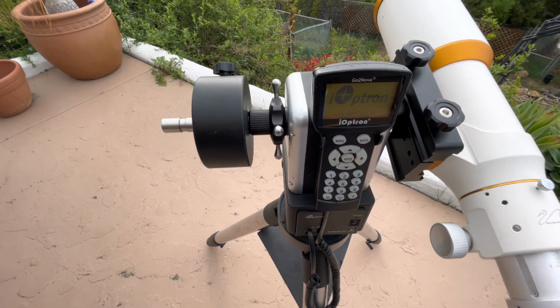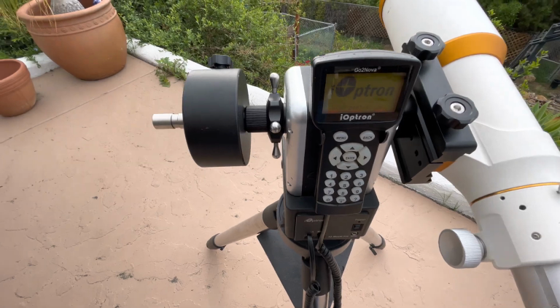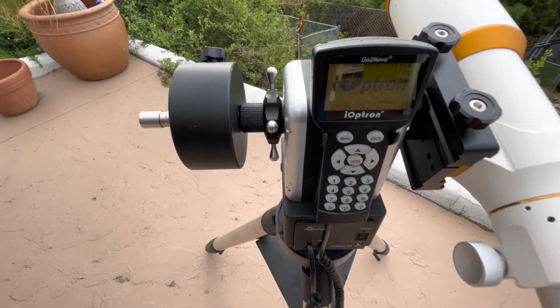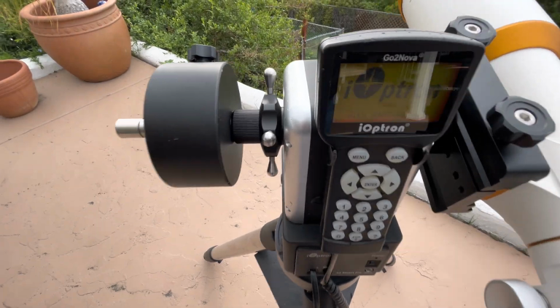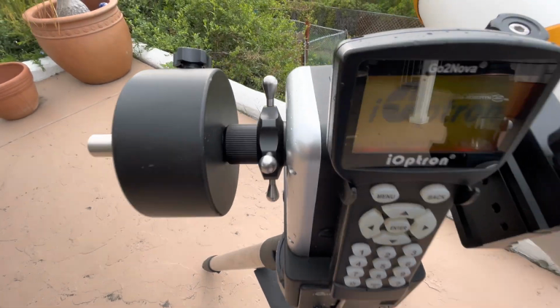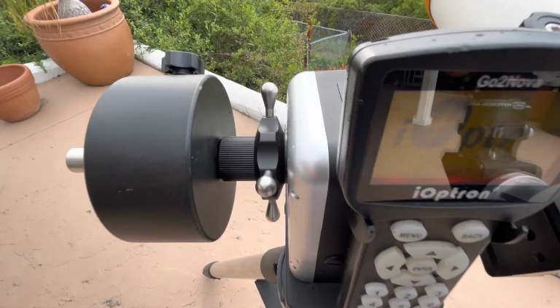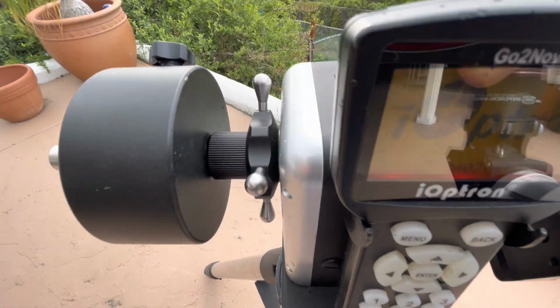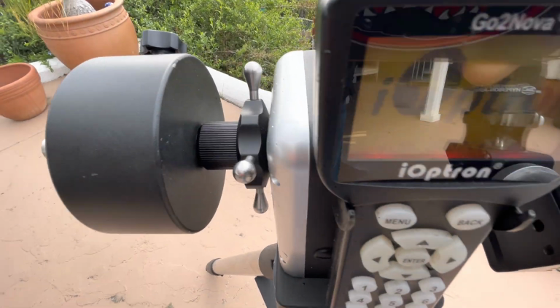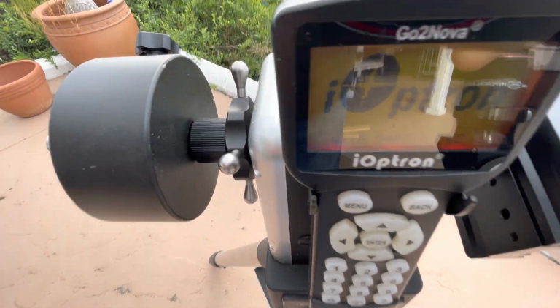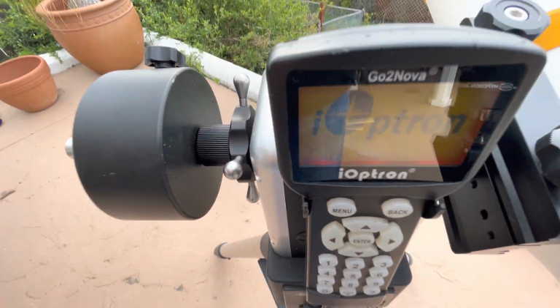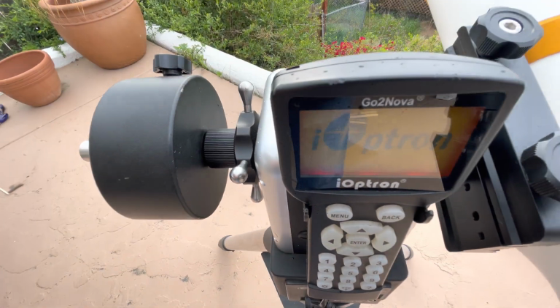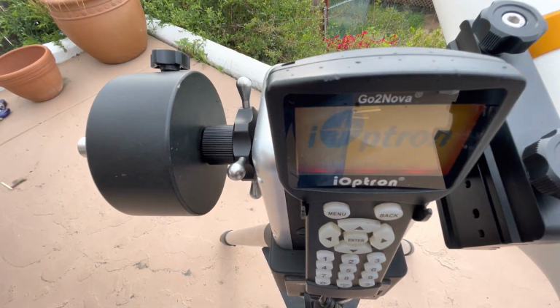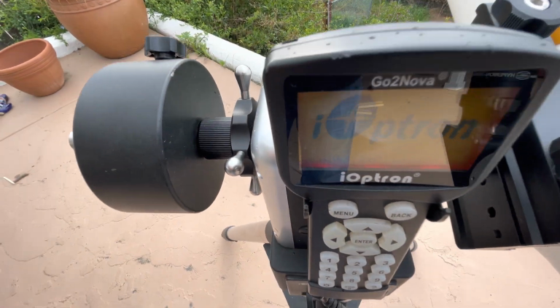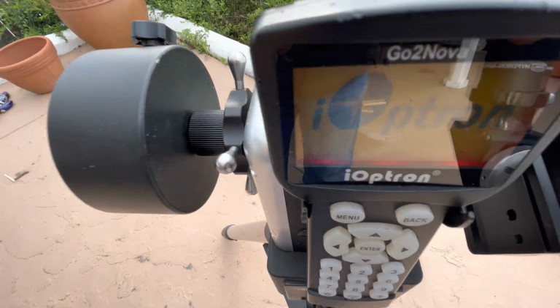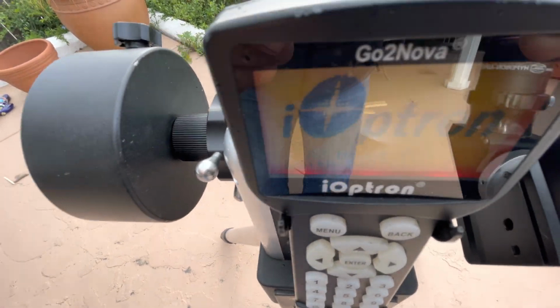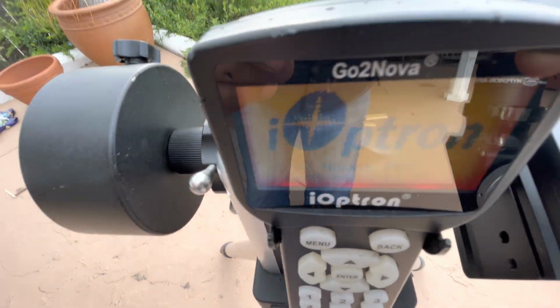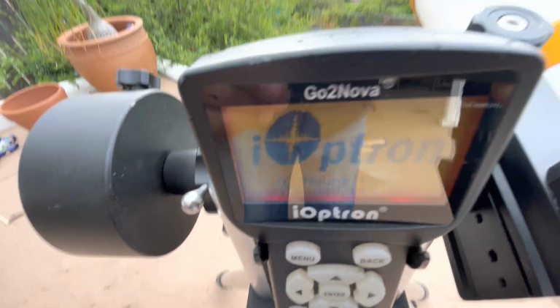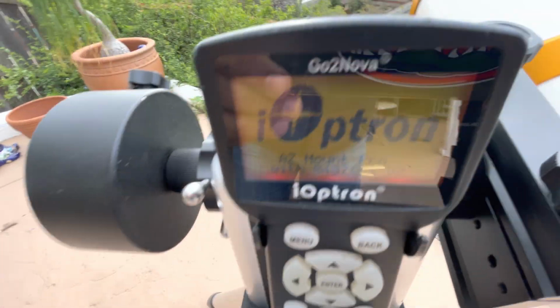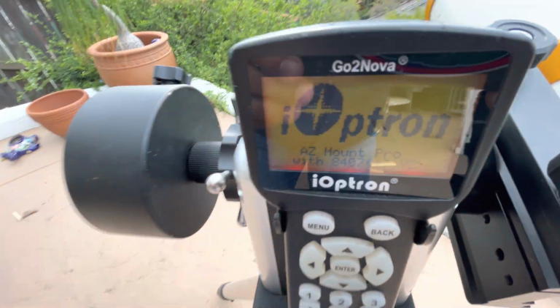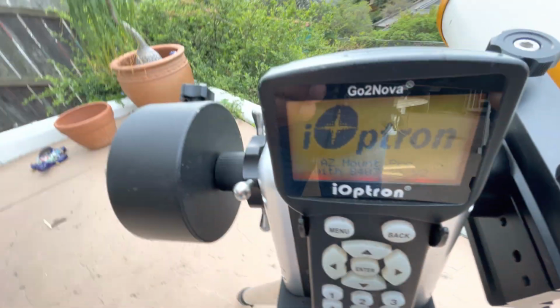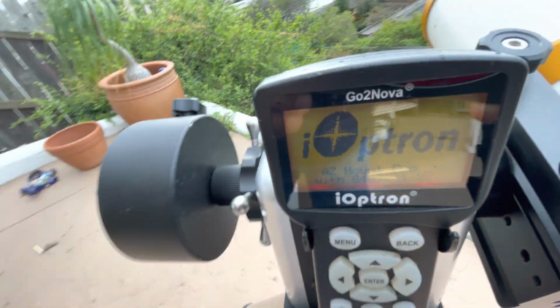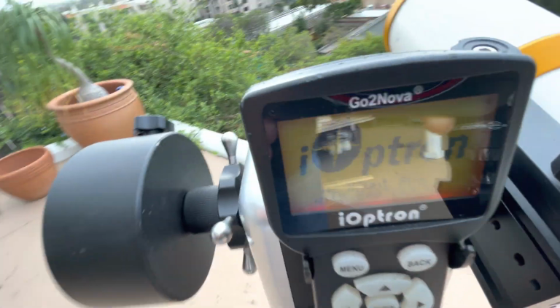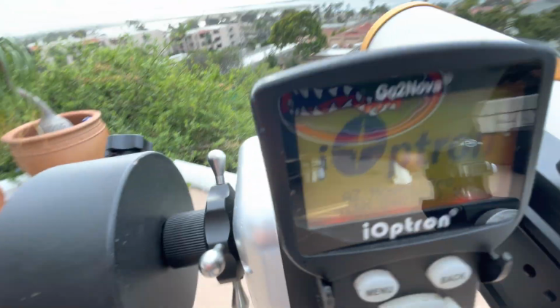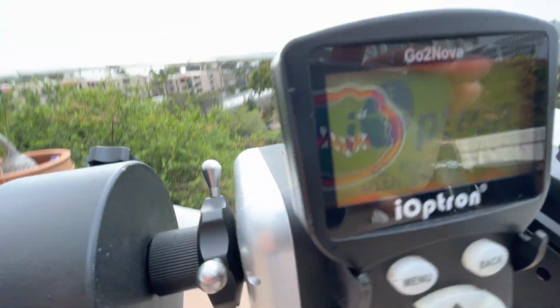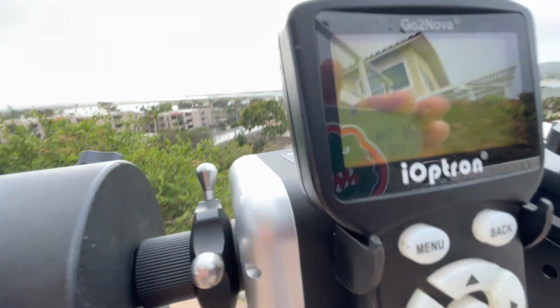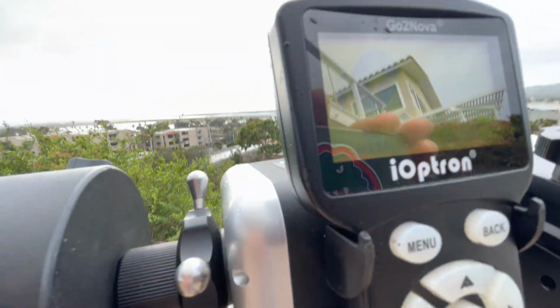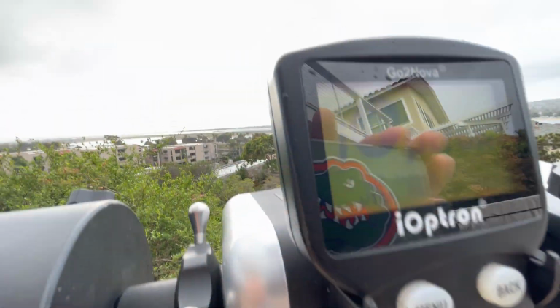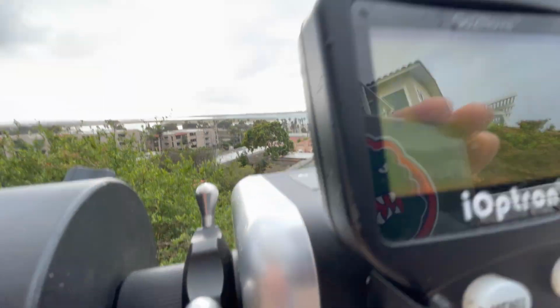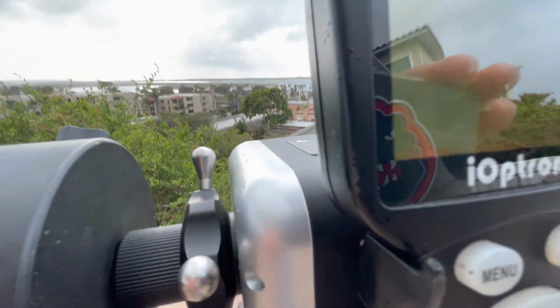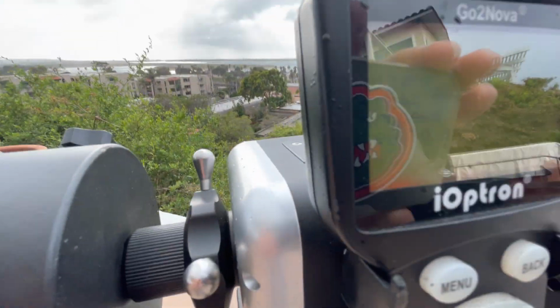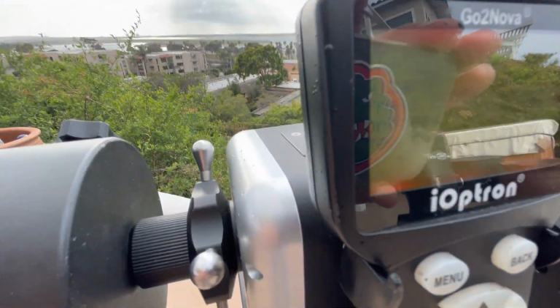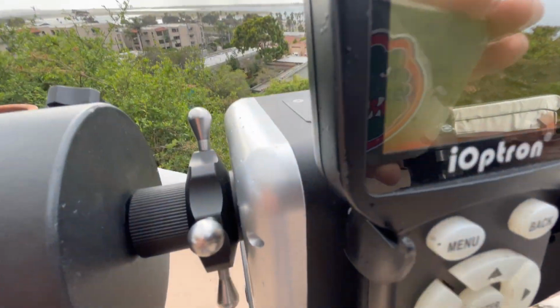I just turned this on — iOptron. There's too much glare; it's better at night.